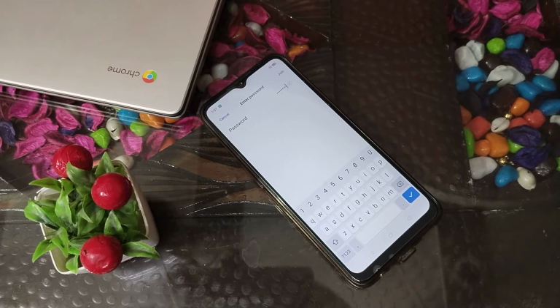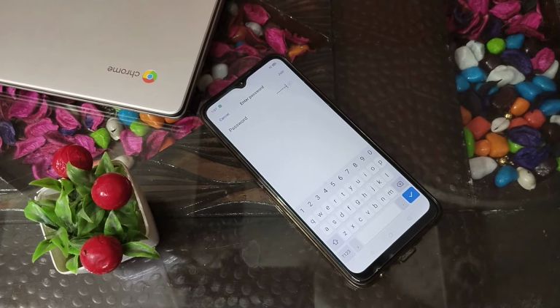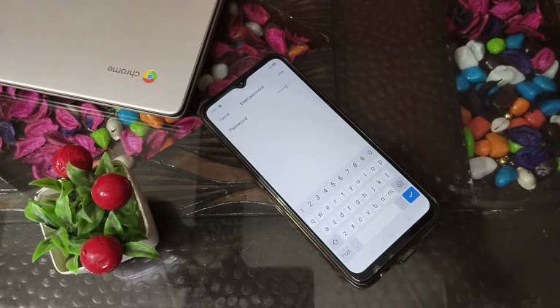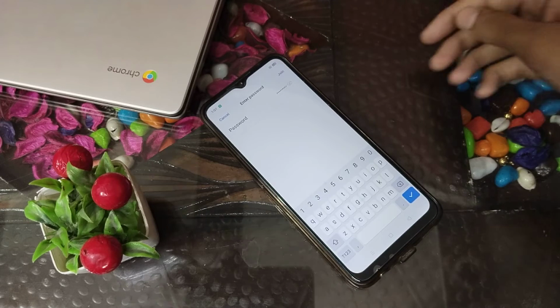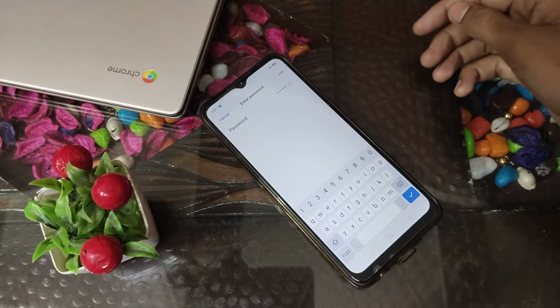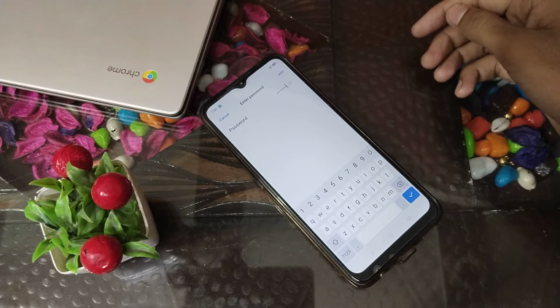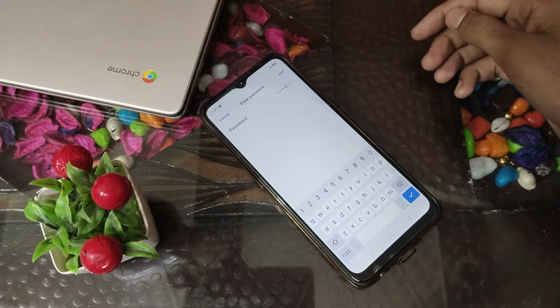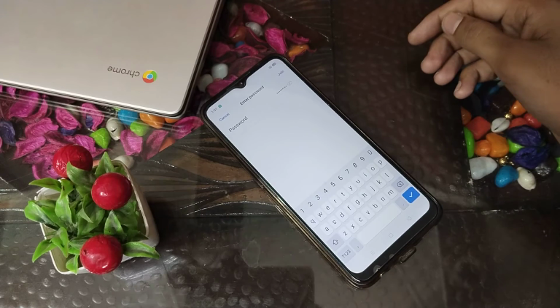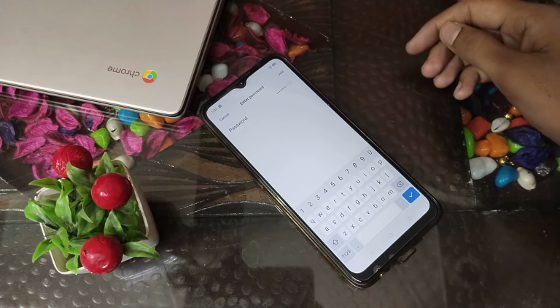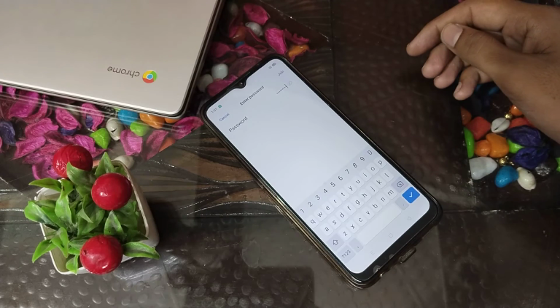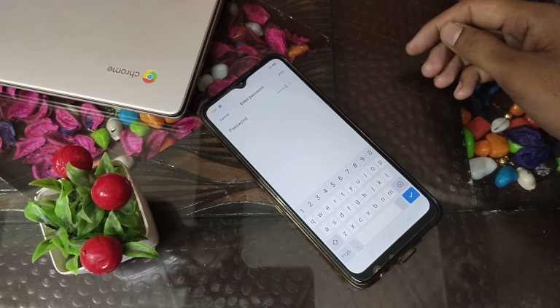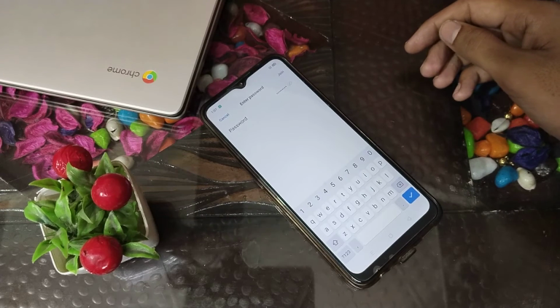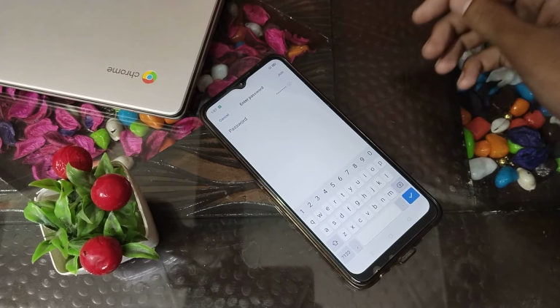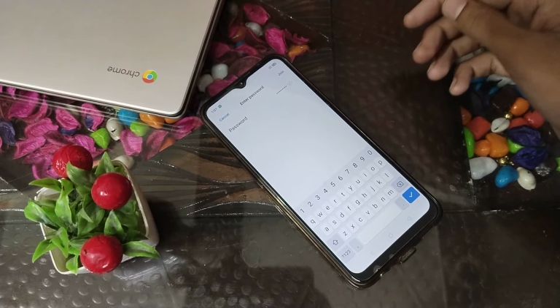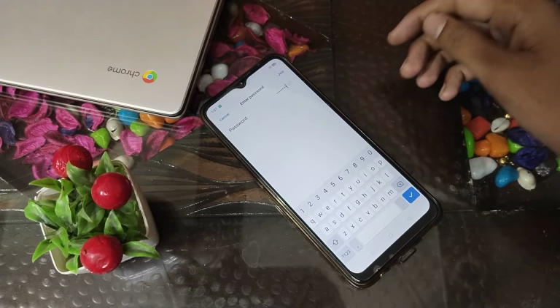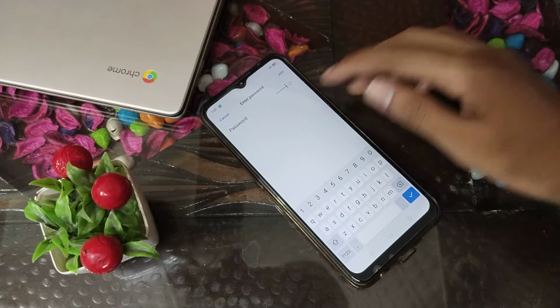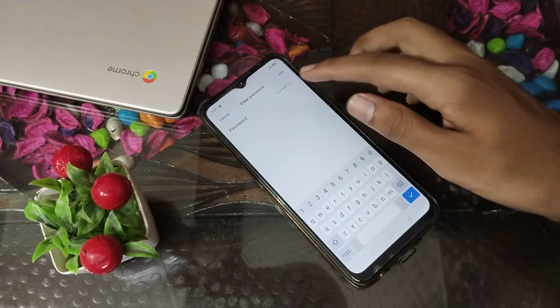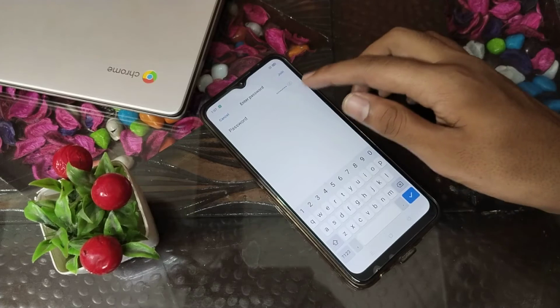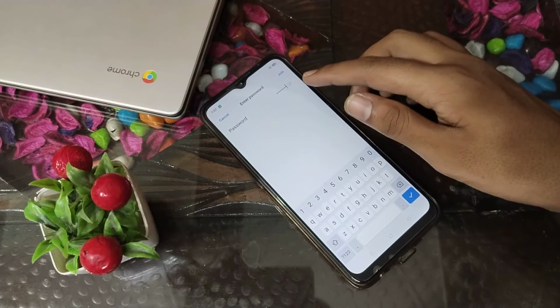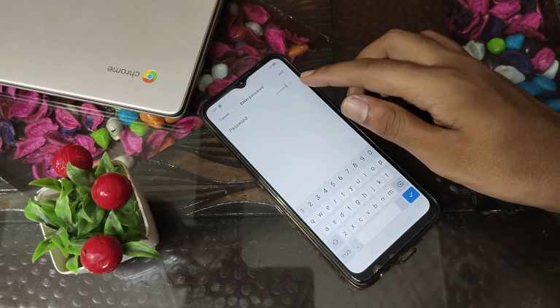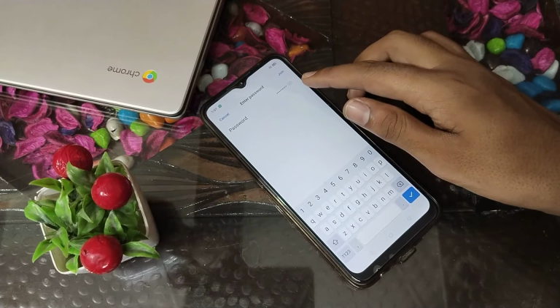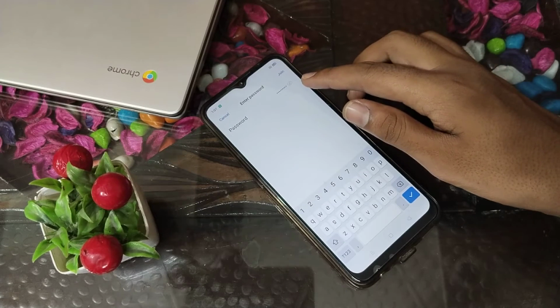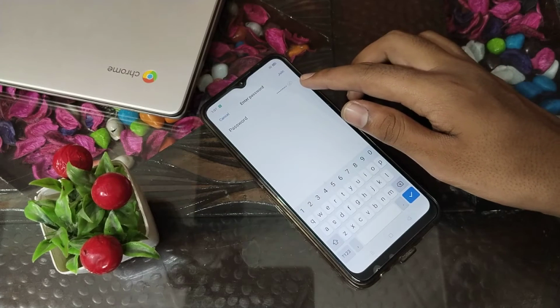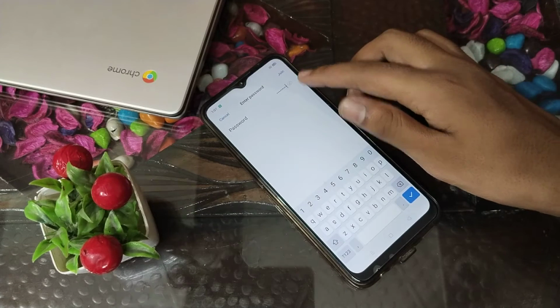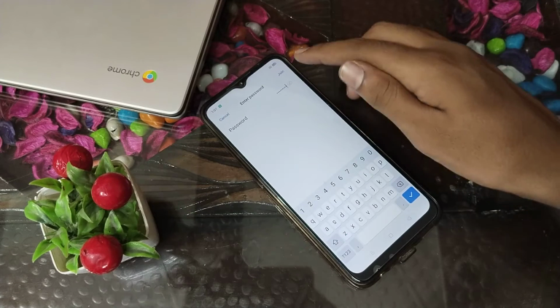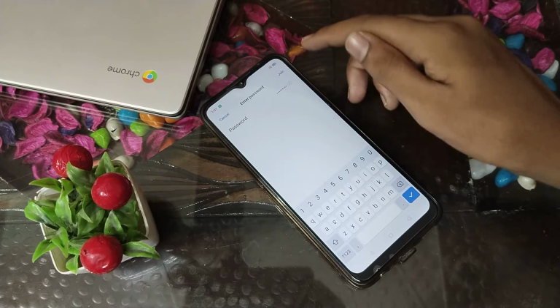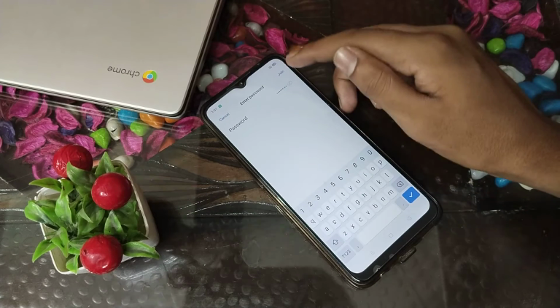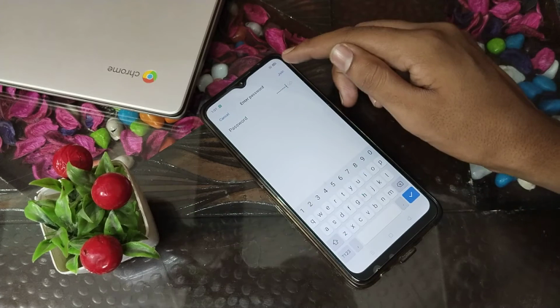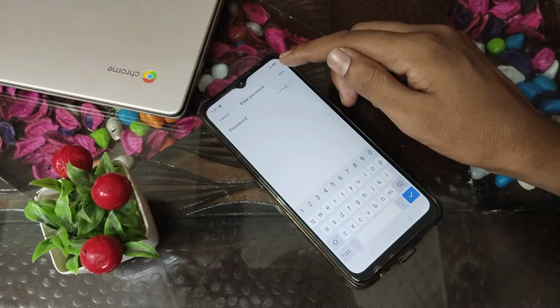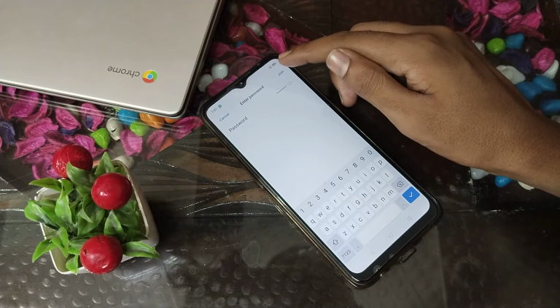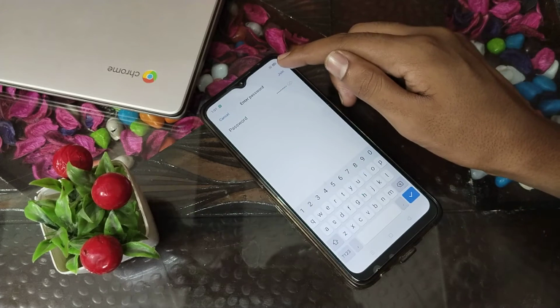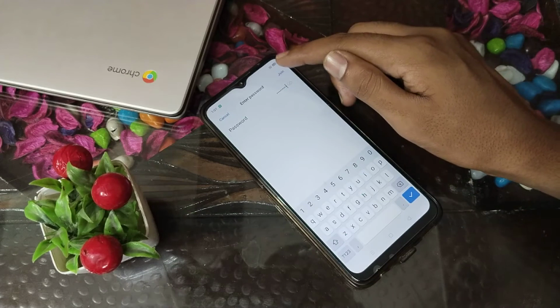I have entered my password. If you know your password, enter it and then click on the Join option.